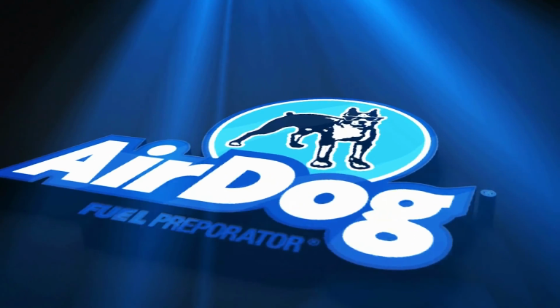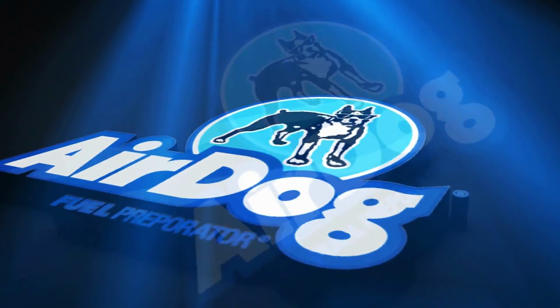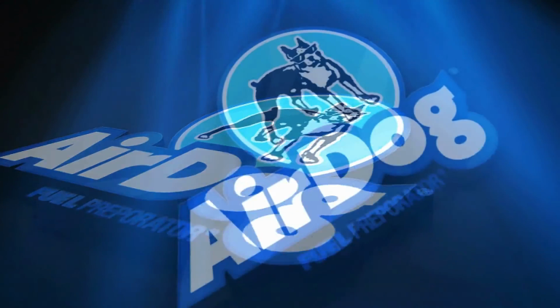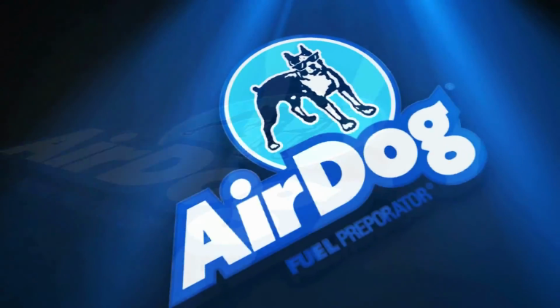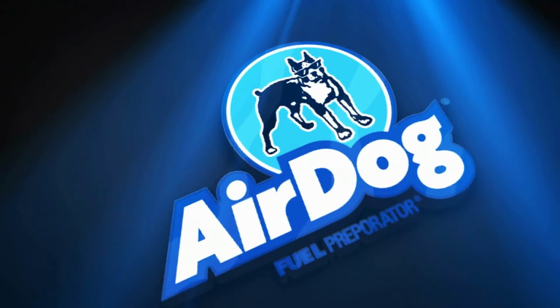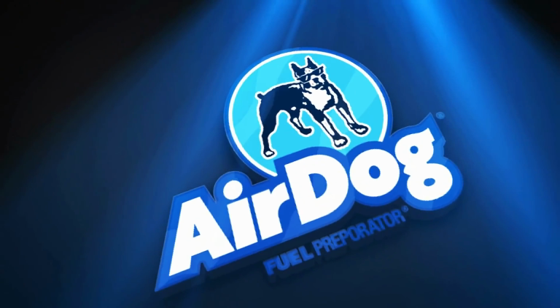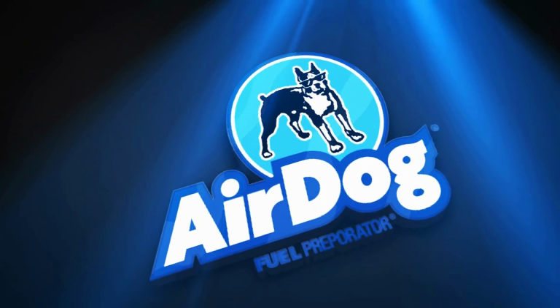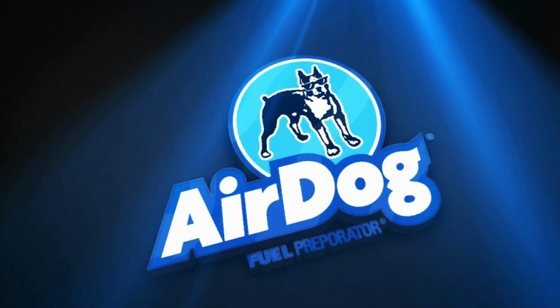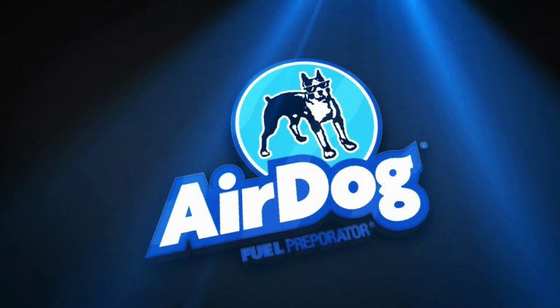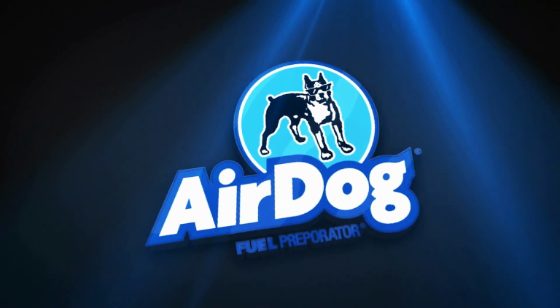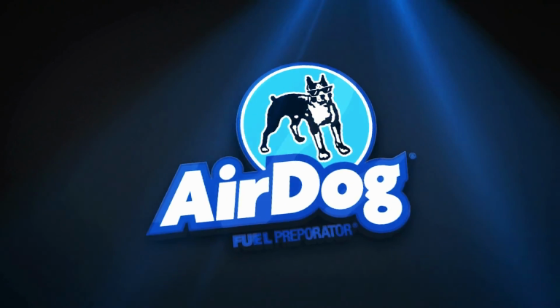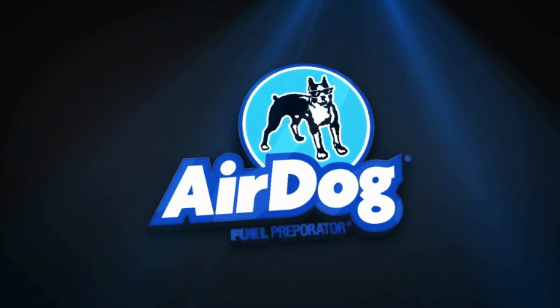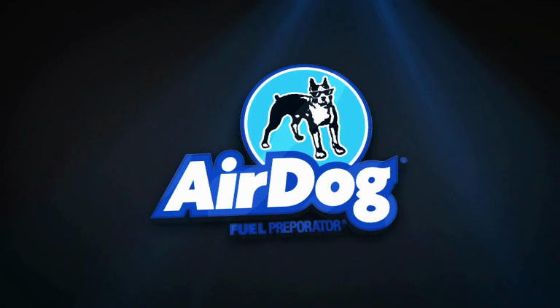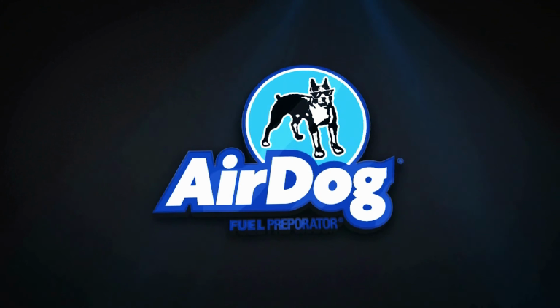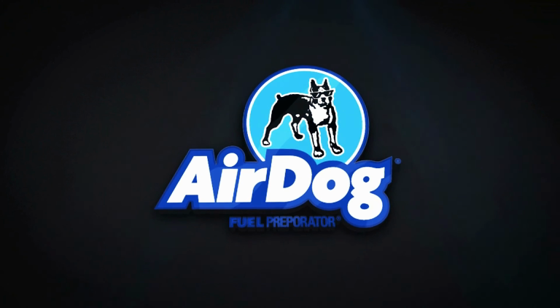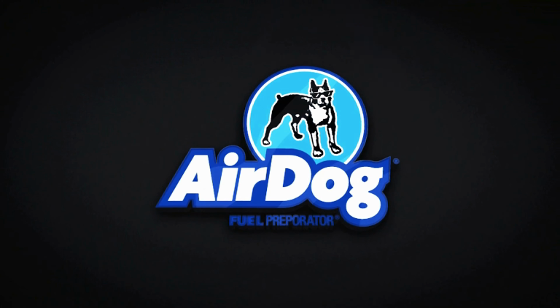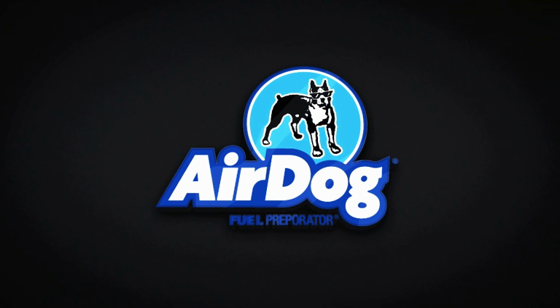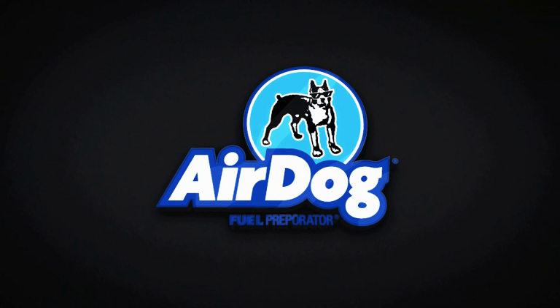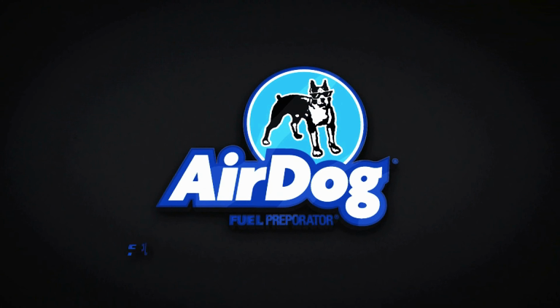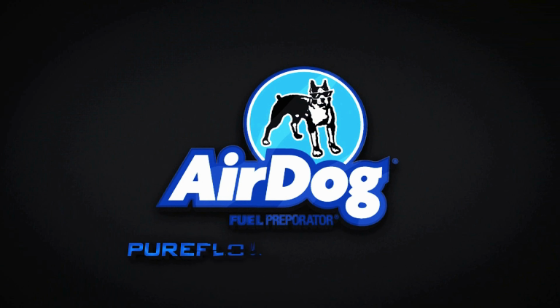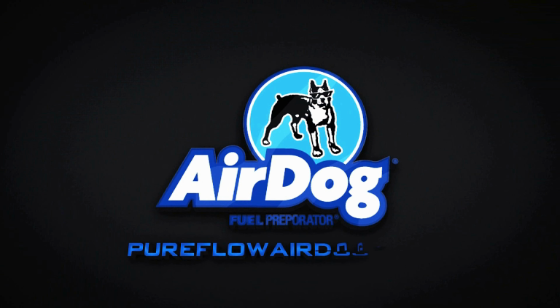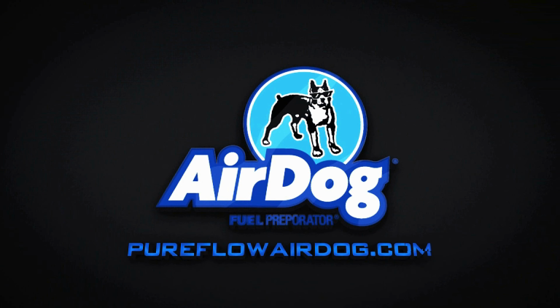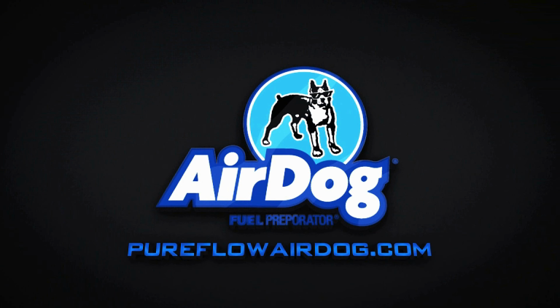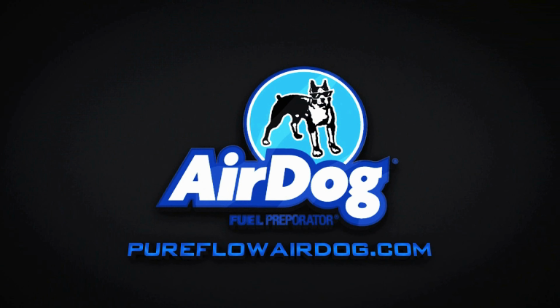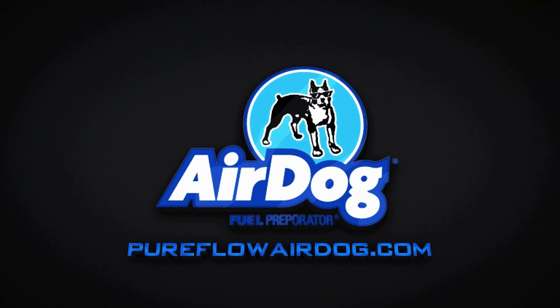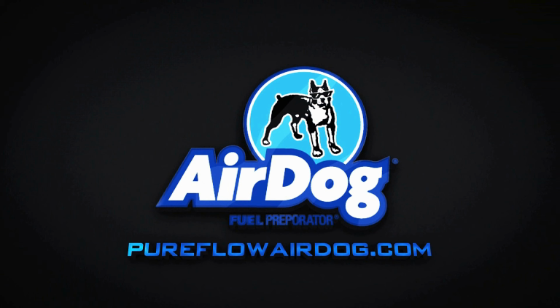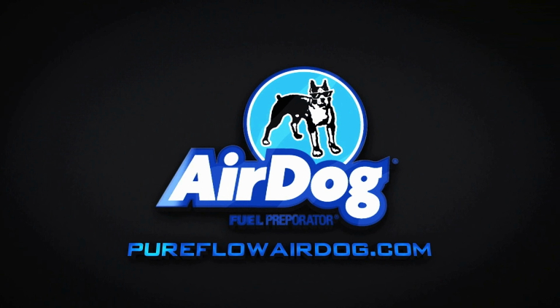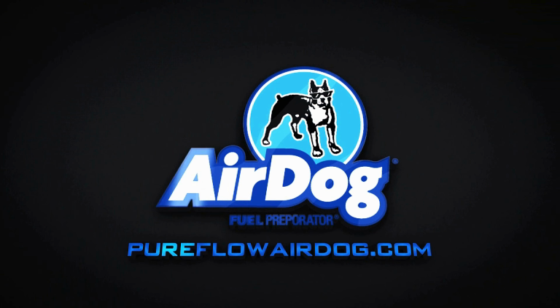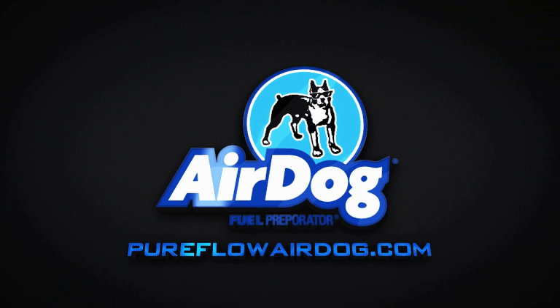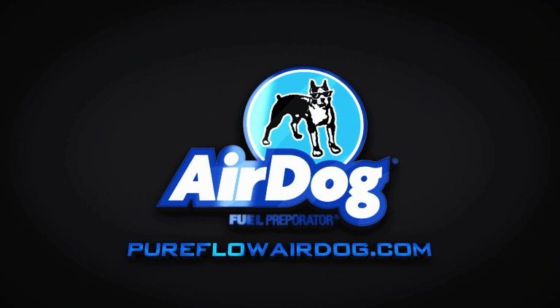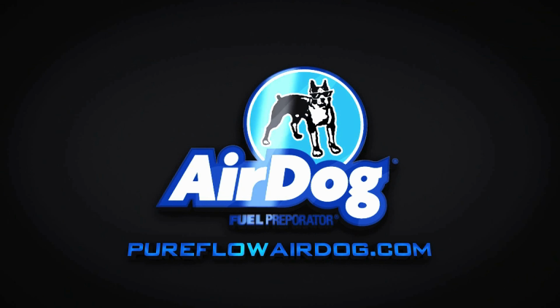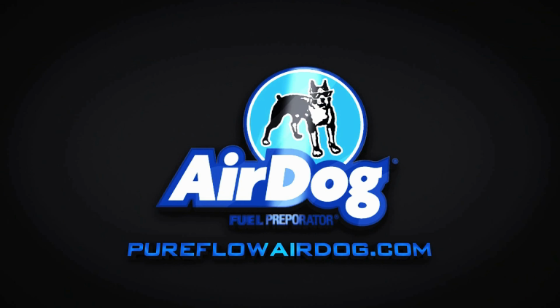If you are interested in our products, visit our website at www.pureflowairdog.com to find a dealer nearest you.